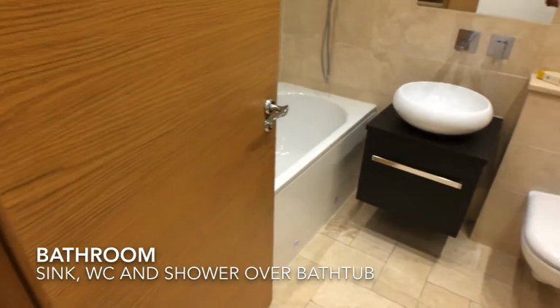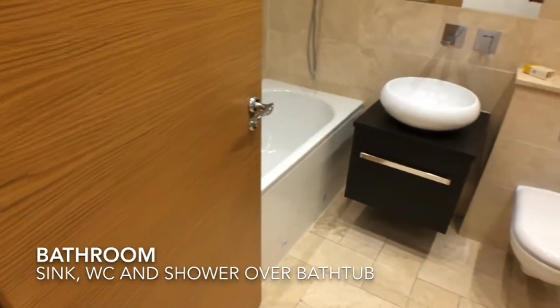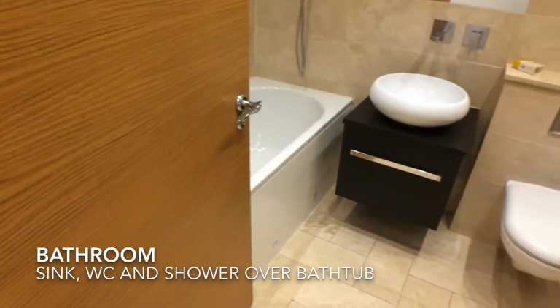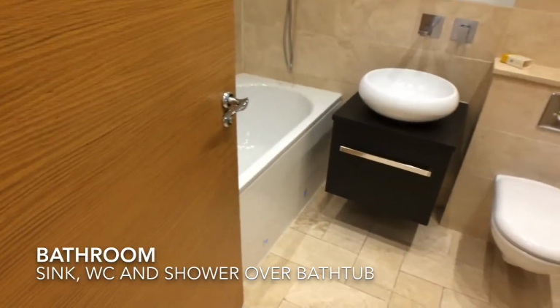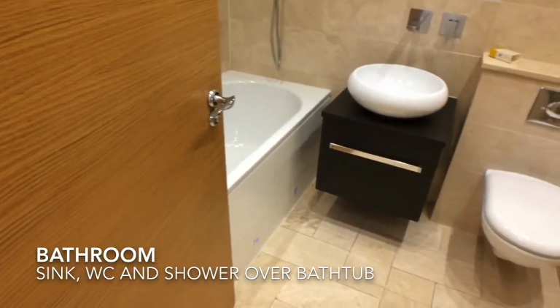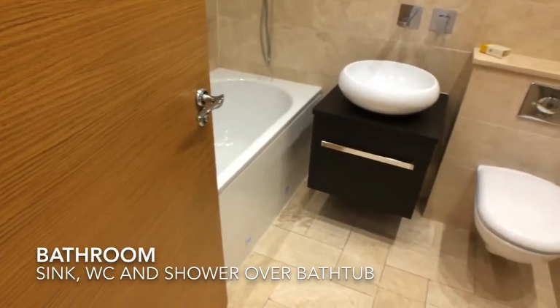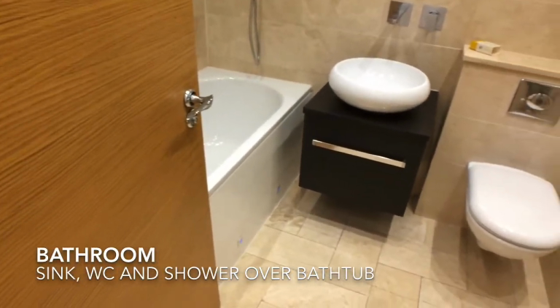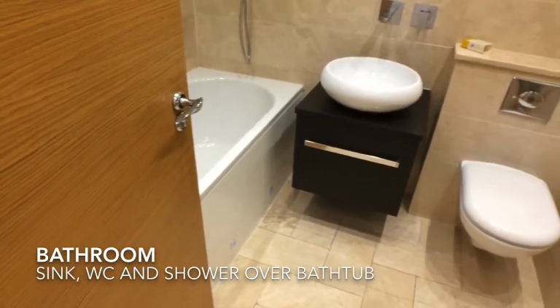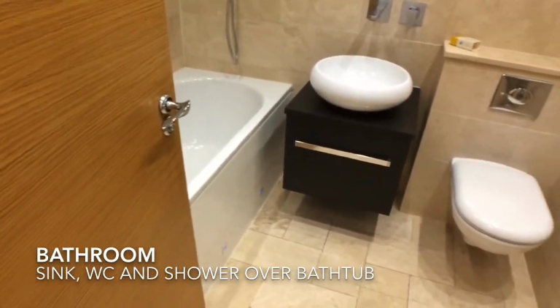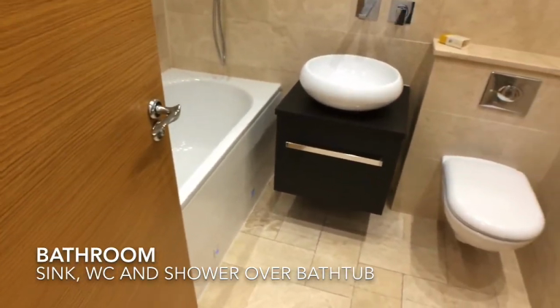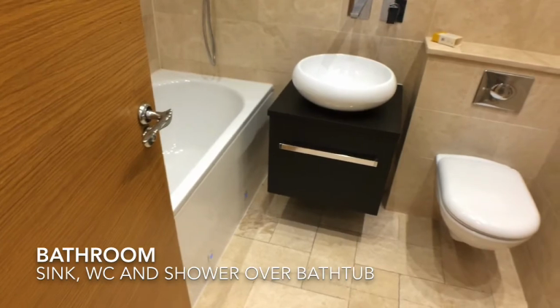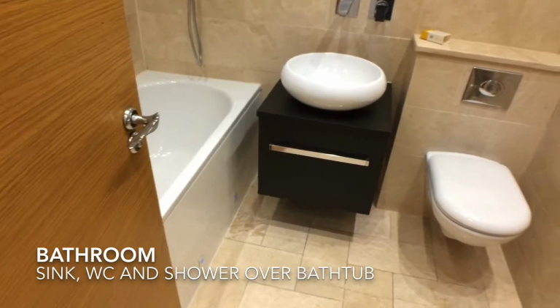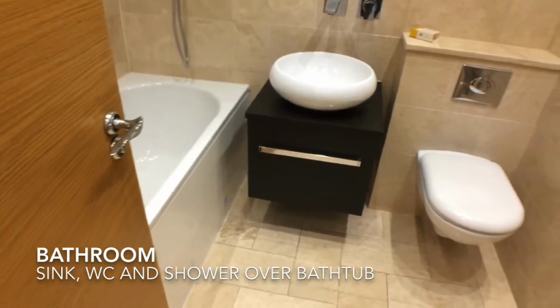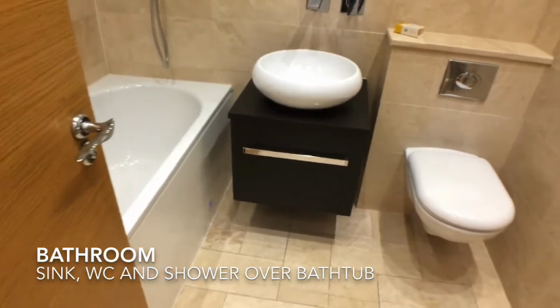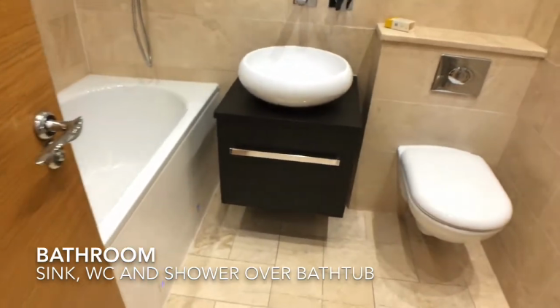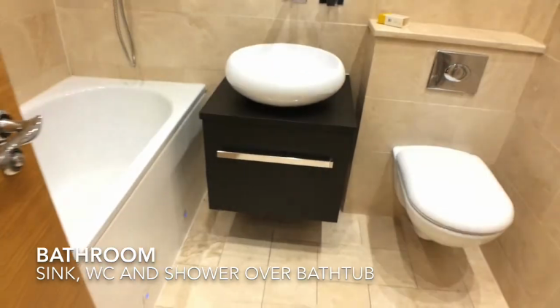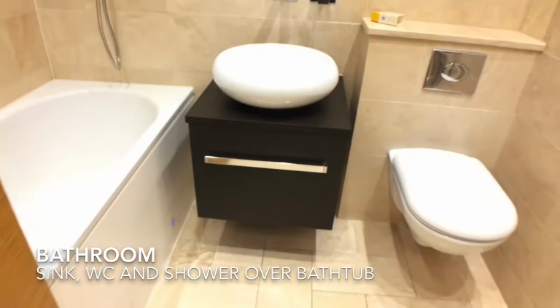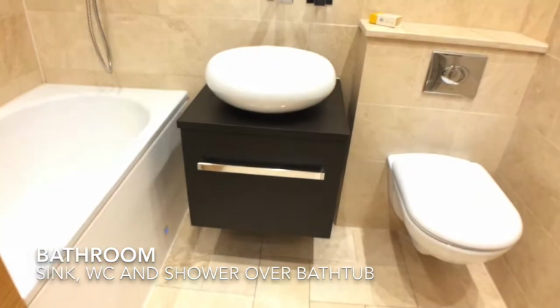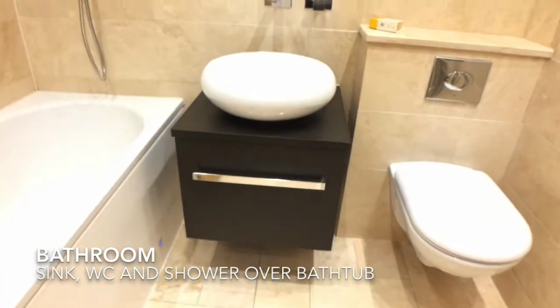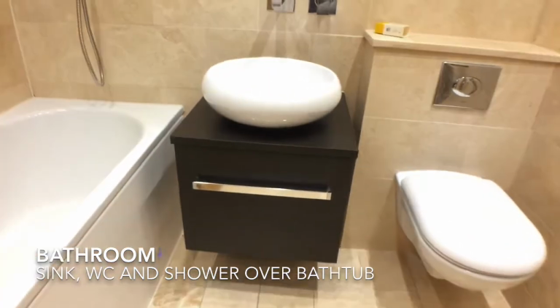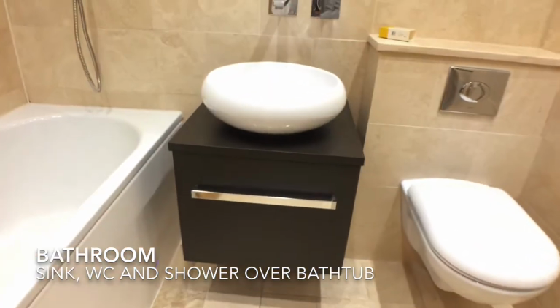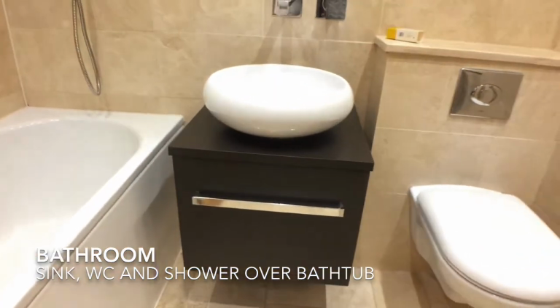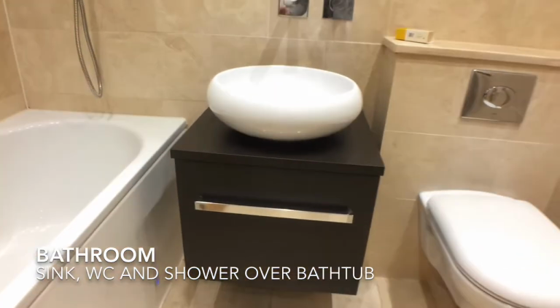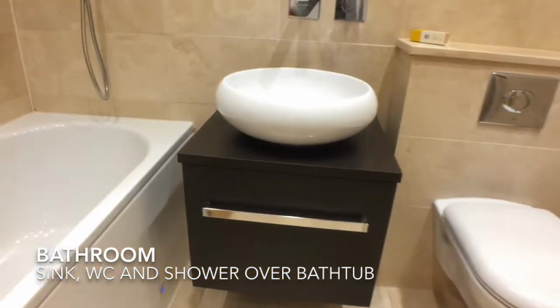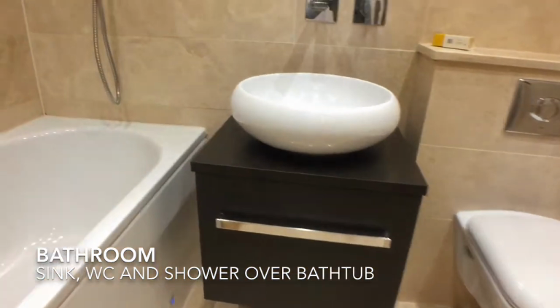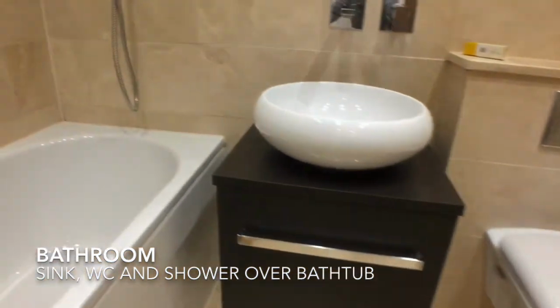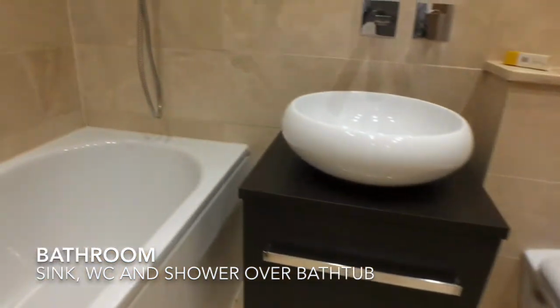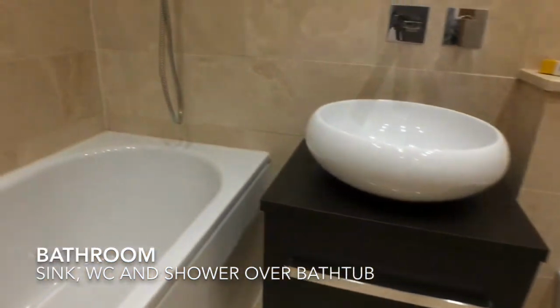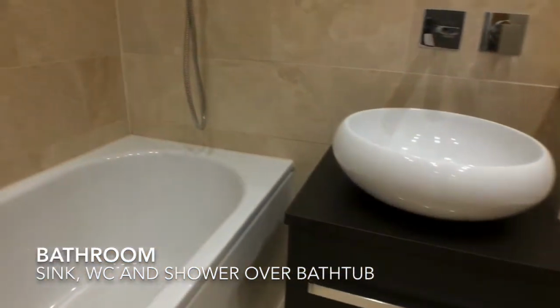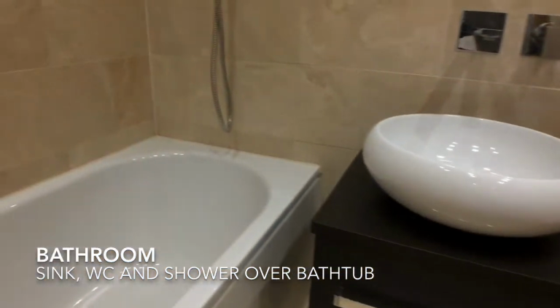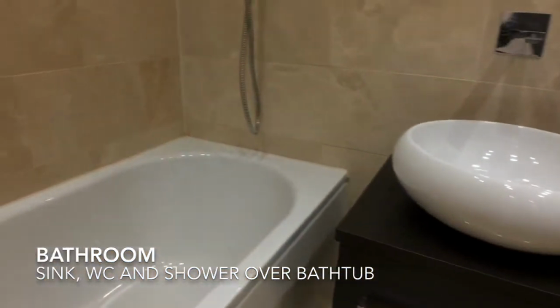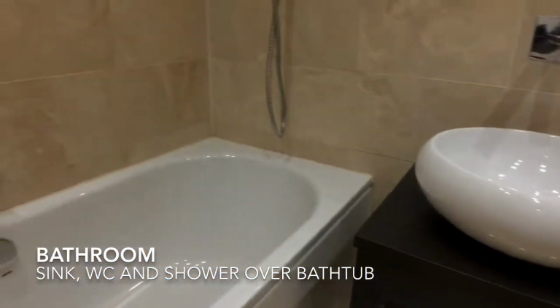The master bathroom is entirely tiled and has a sink, WC, and a shower over the bathtub.